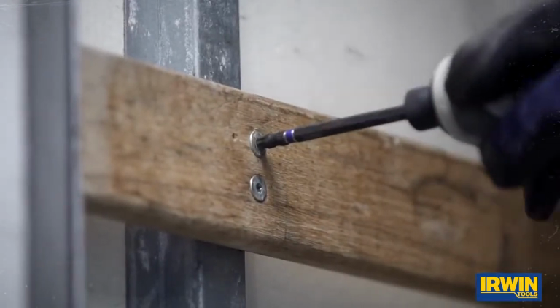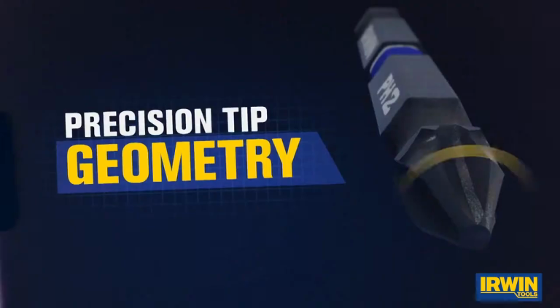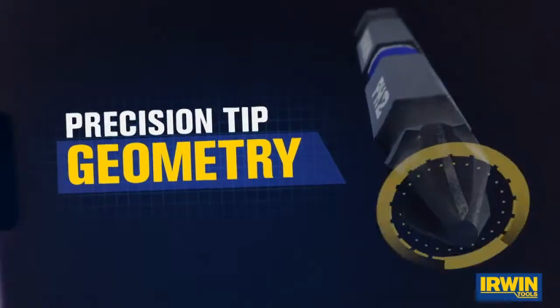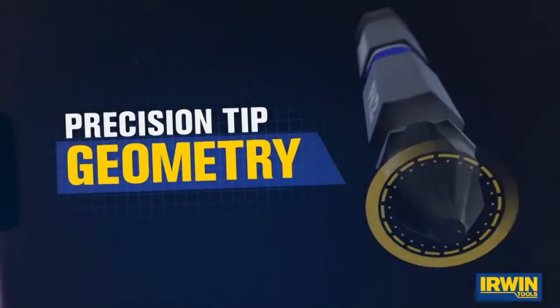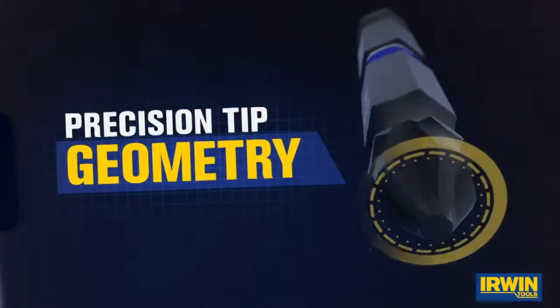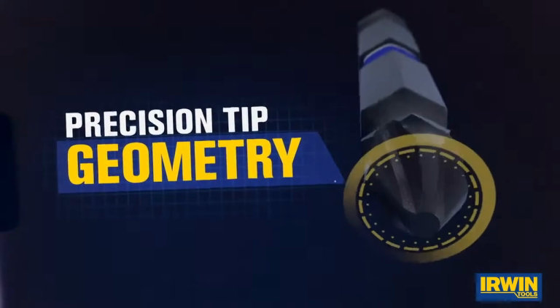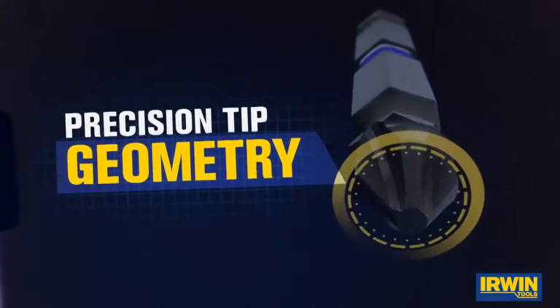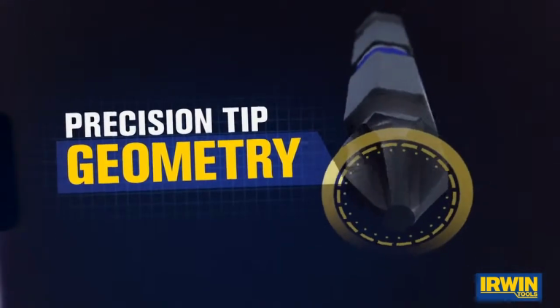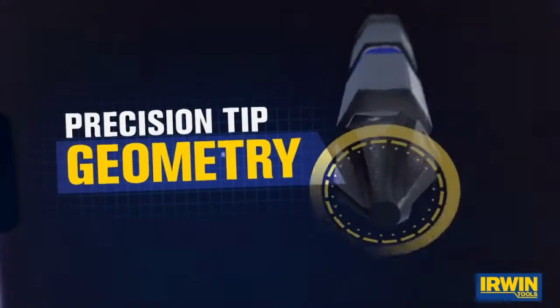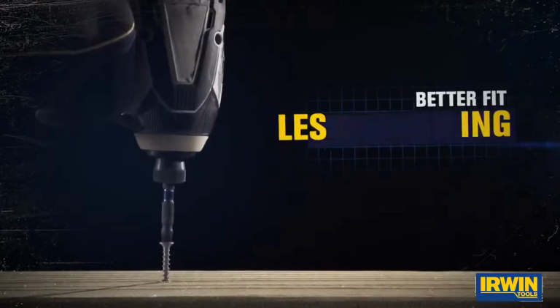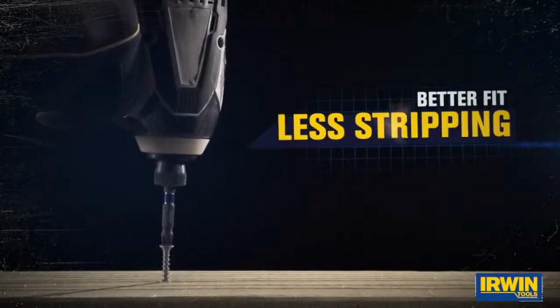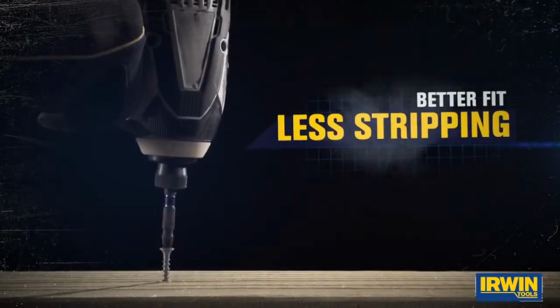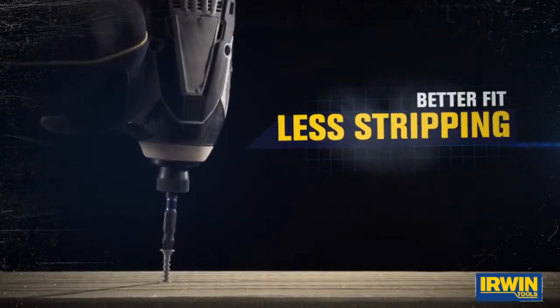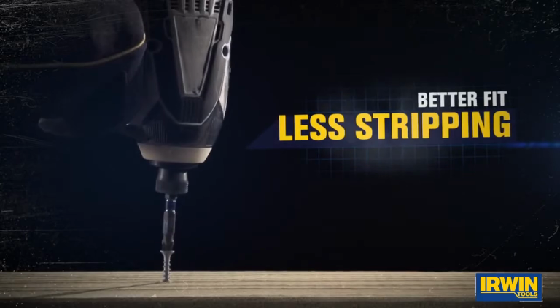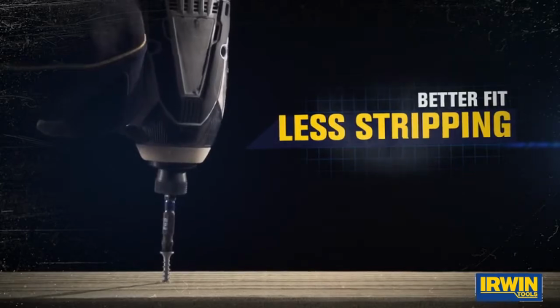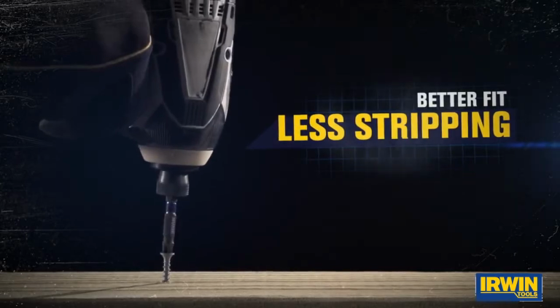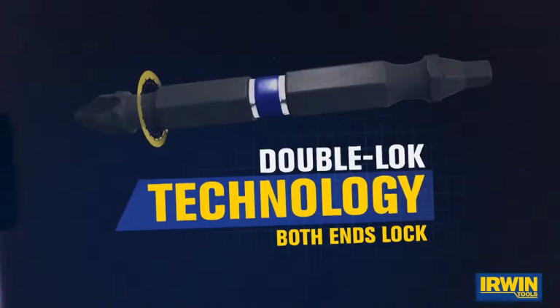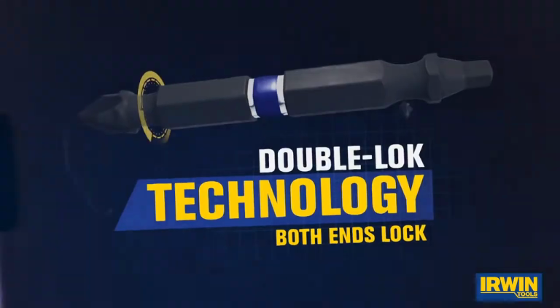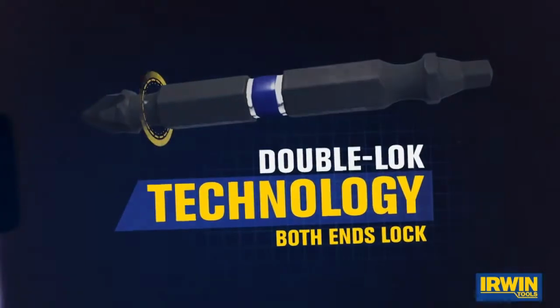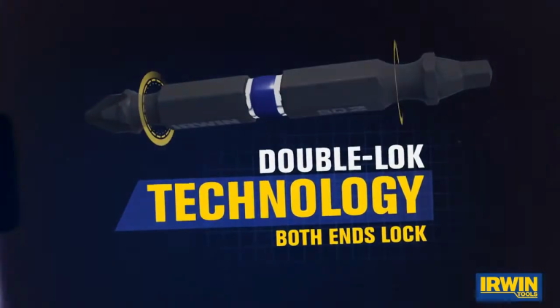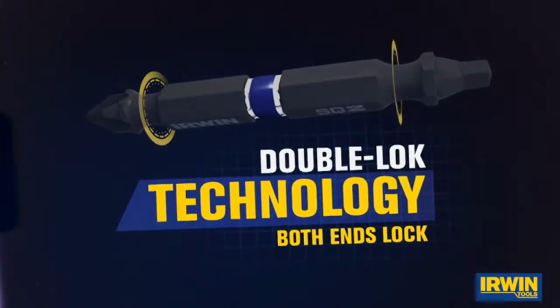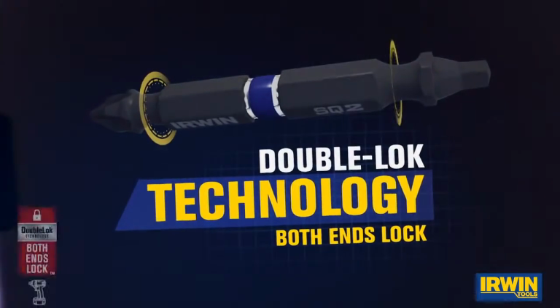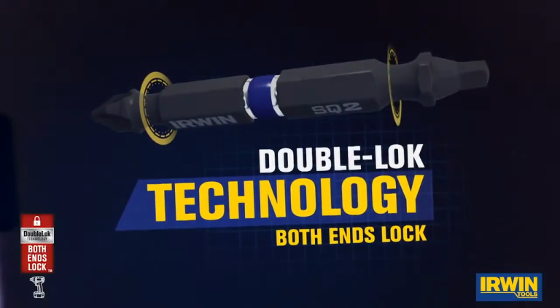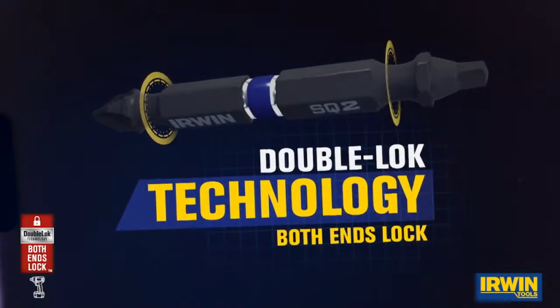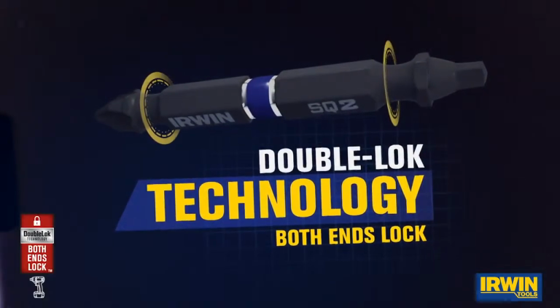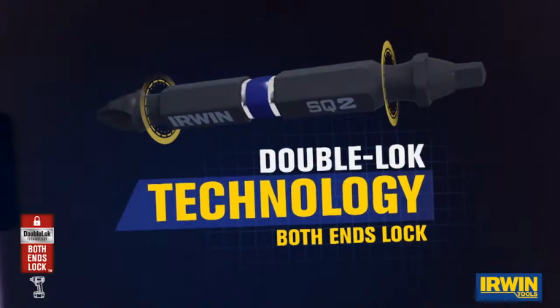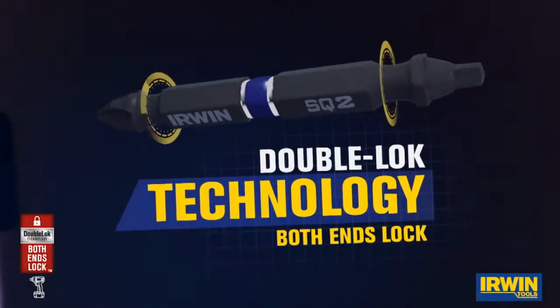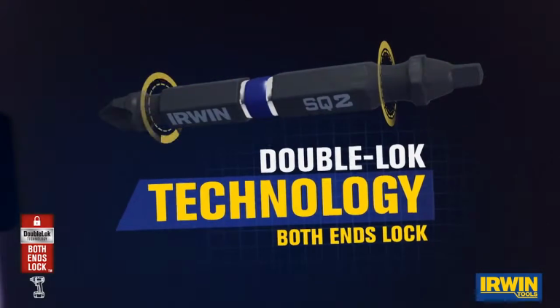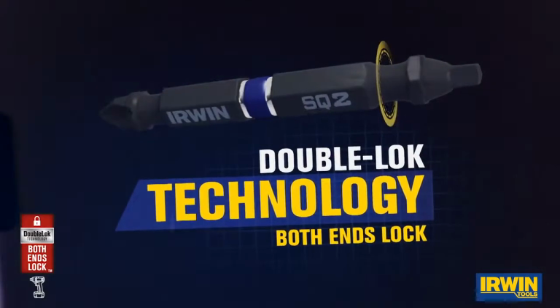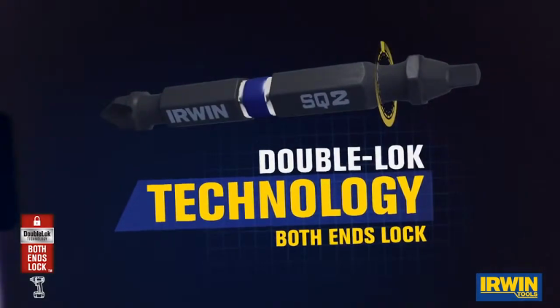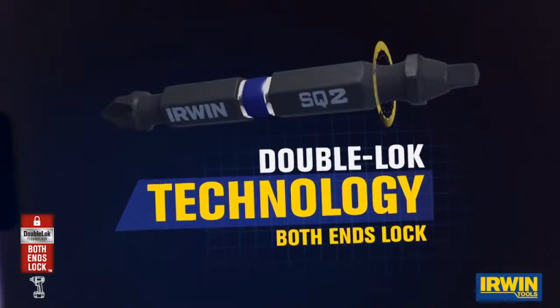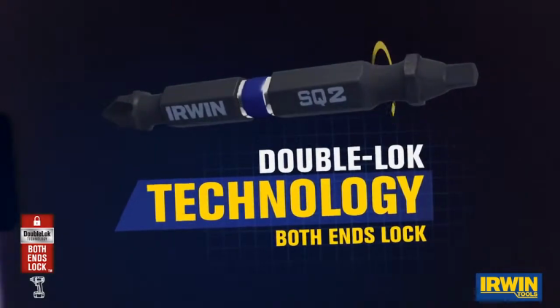The precision tip ensures a better fit. And with their double lock technology, both ends lock securely.